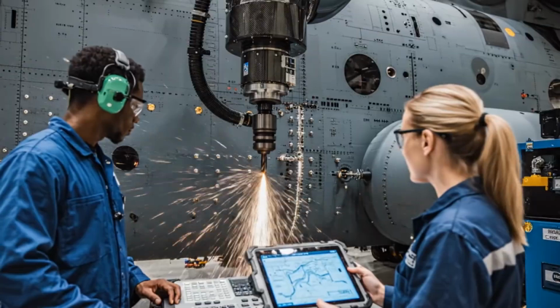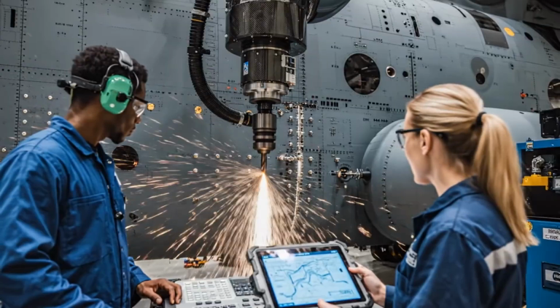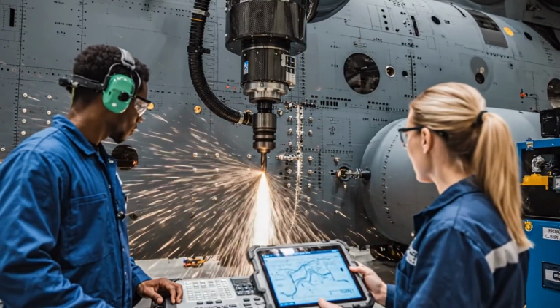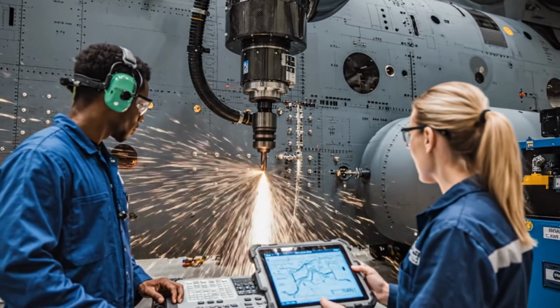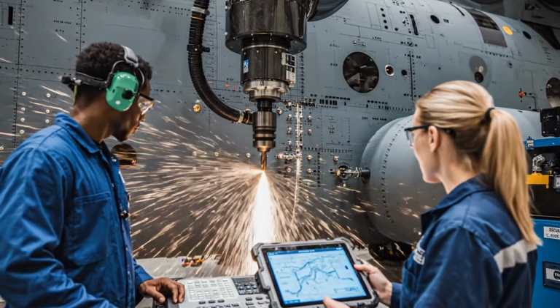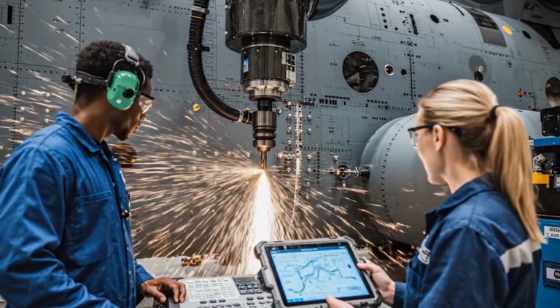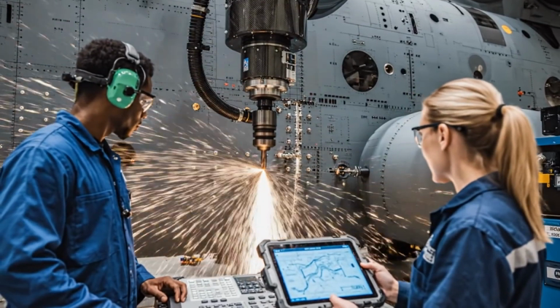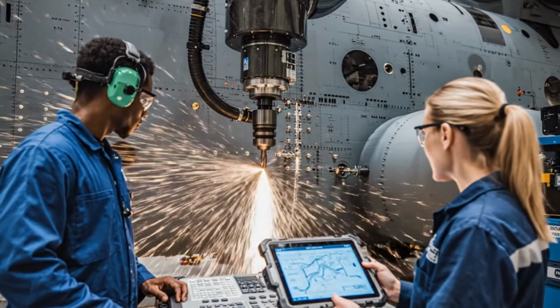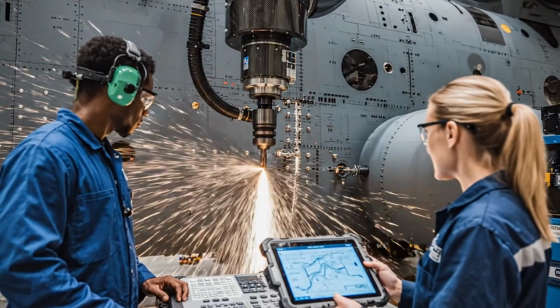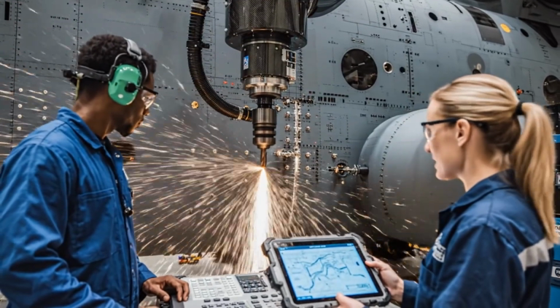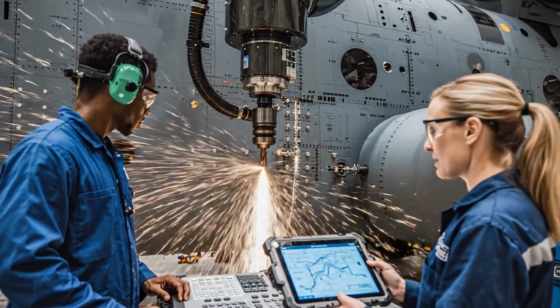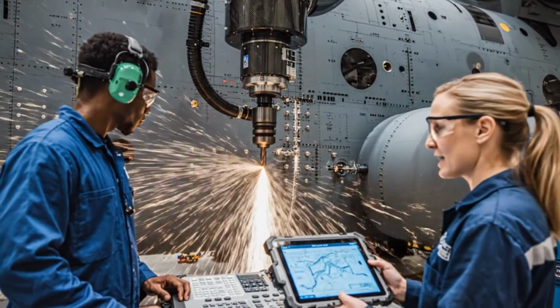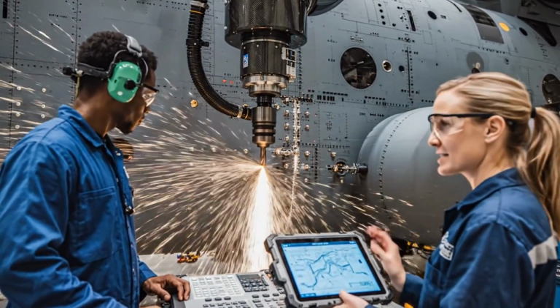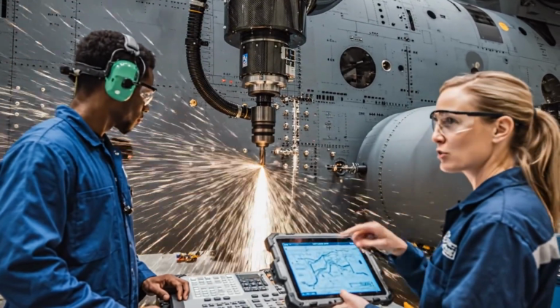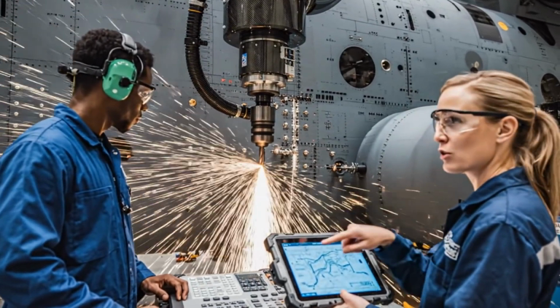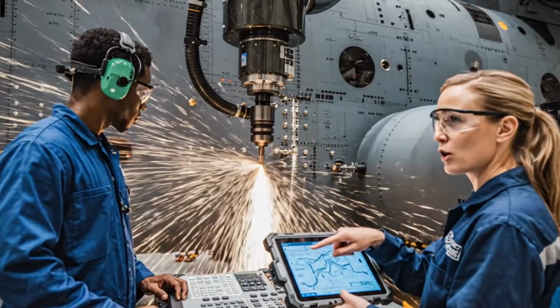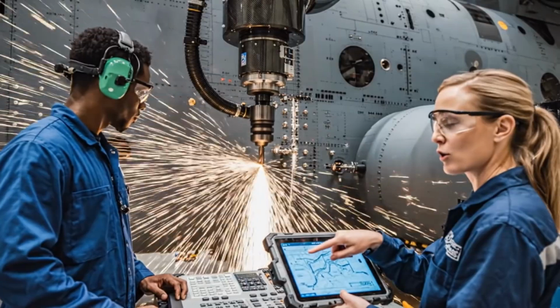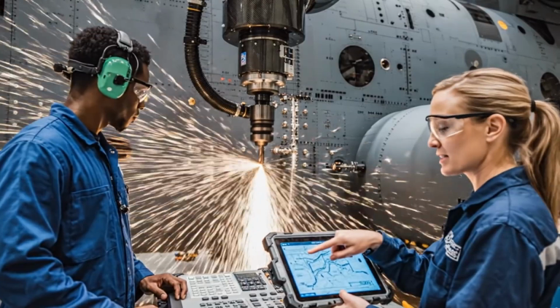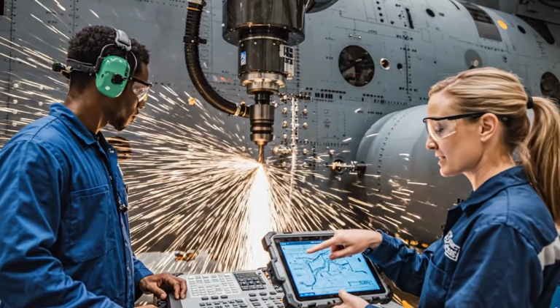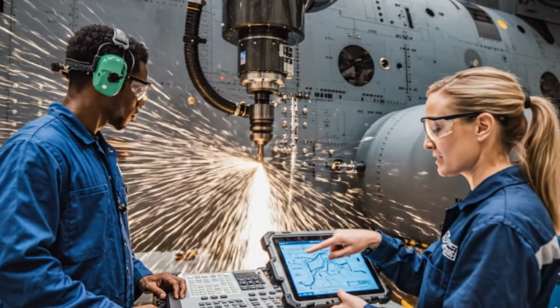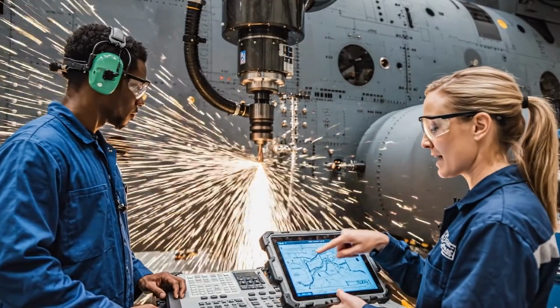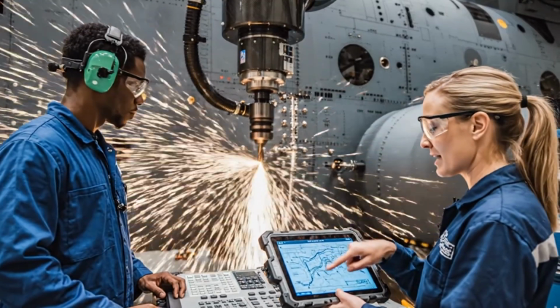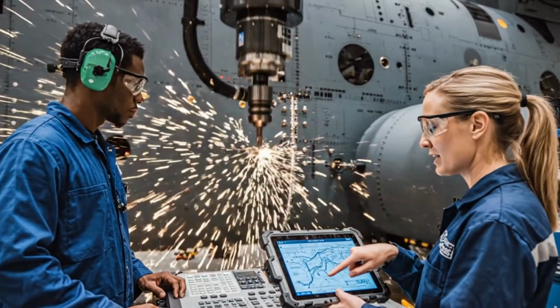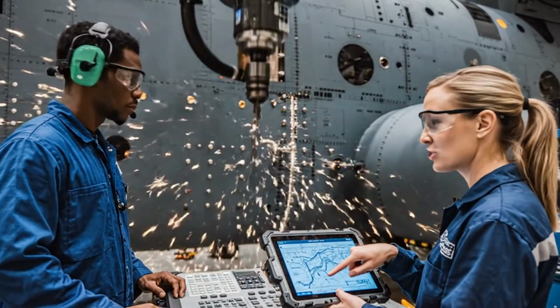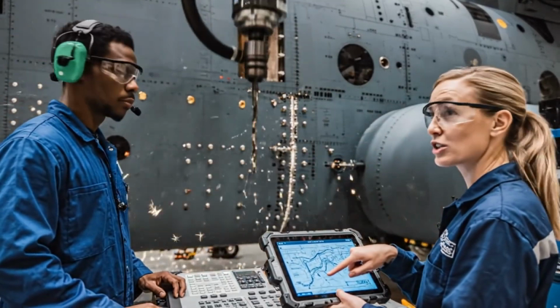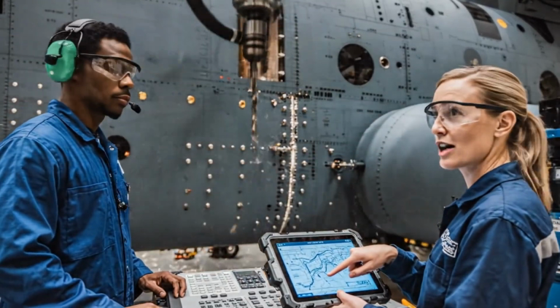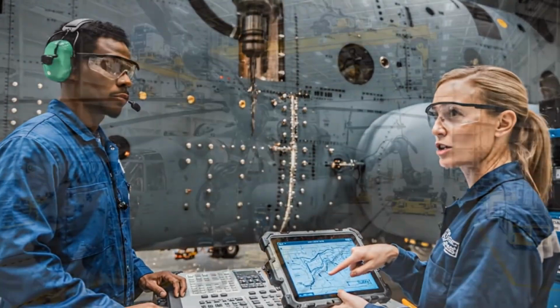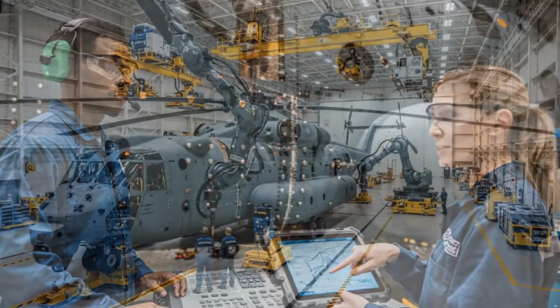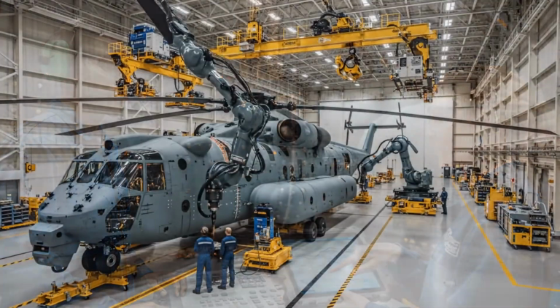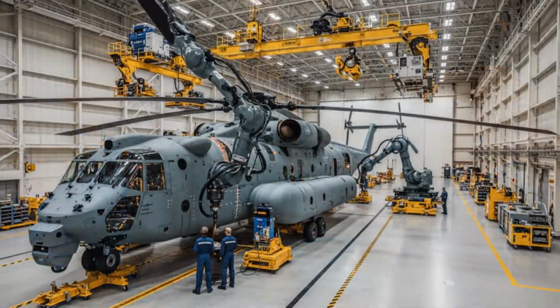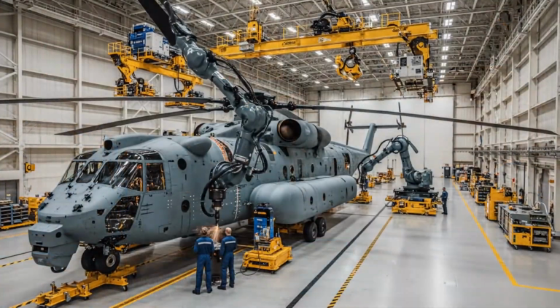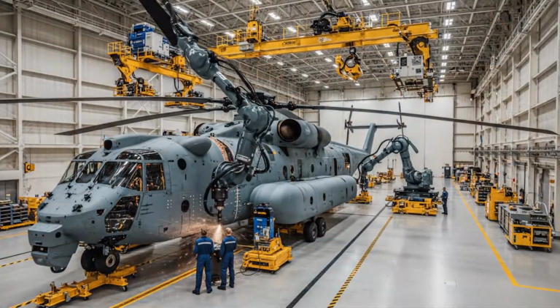The current rivet count is slightly behind schedule according to the schematic. It should catch up in the next sequence.